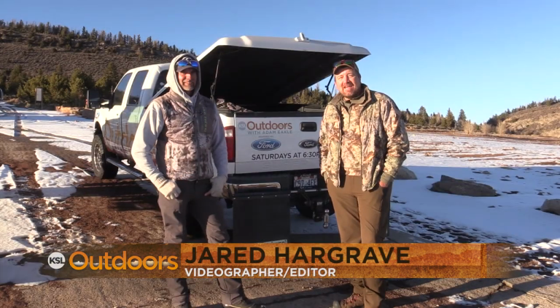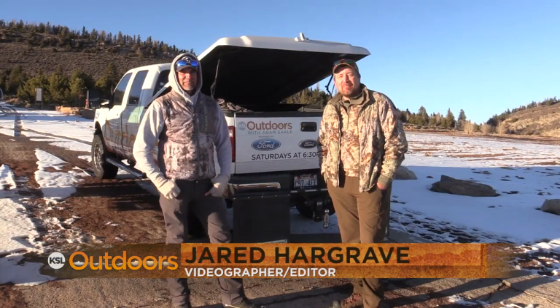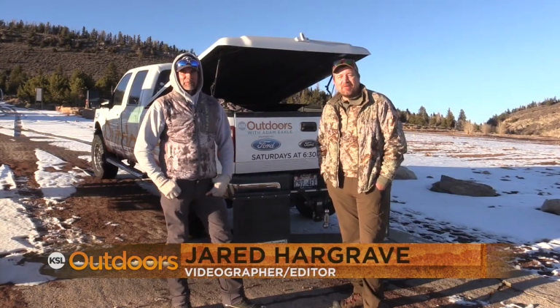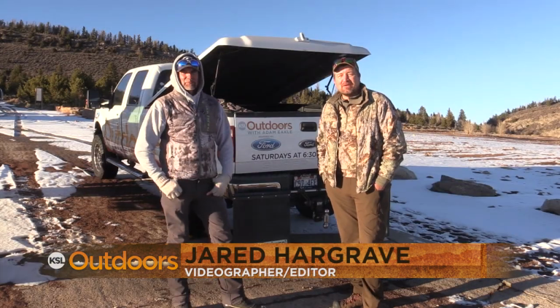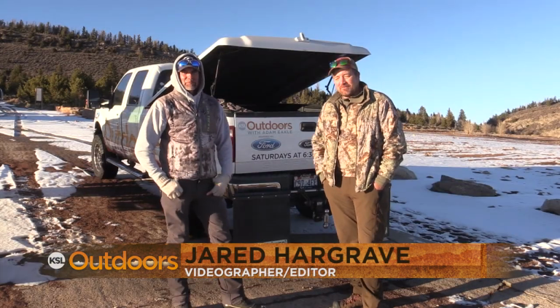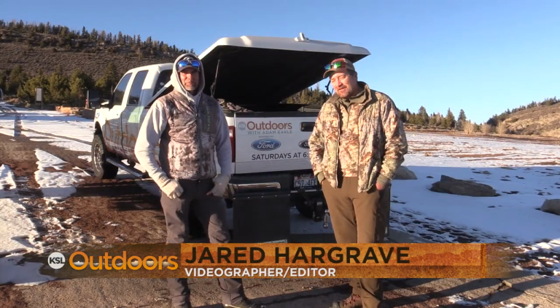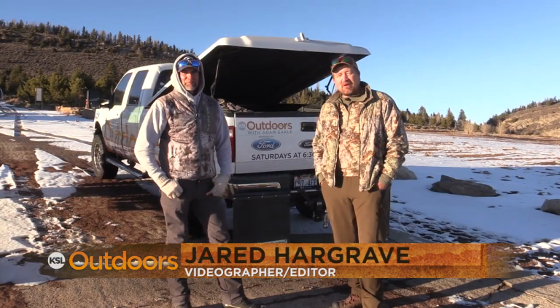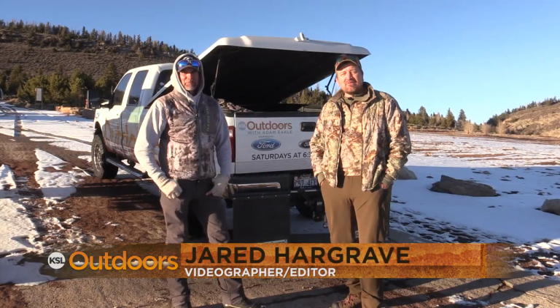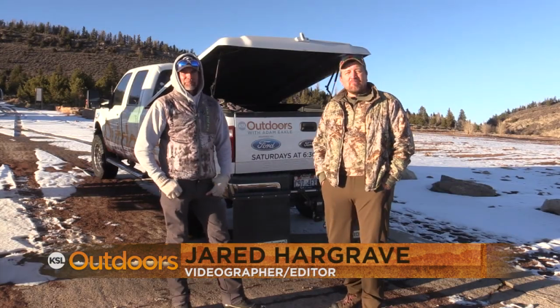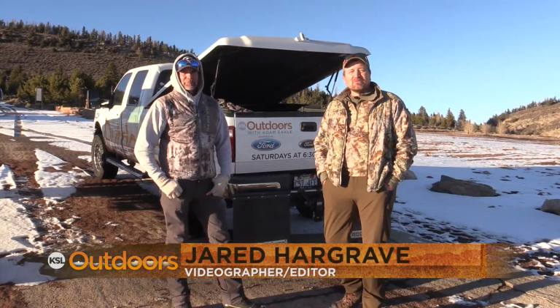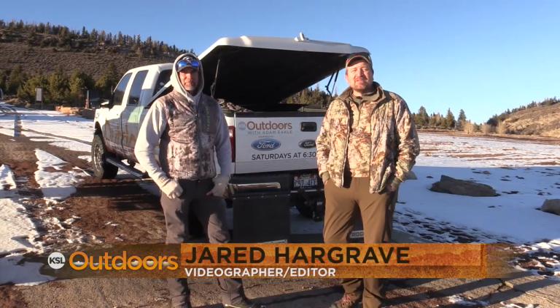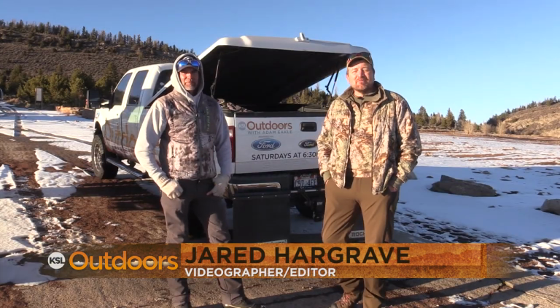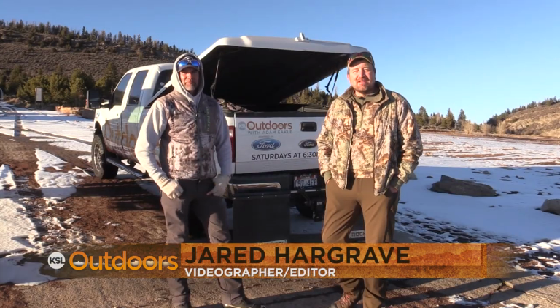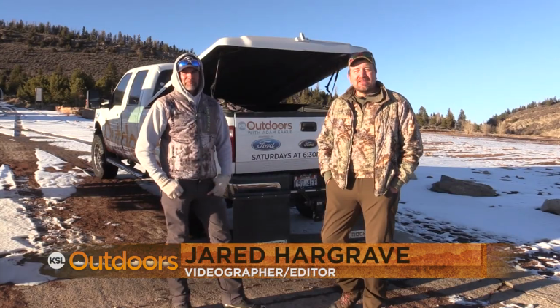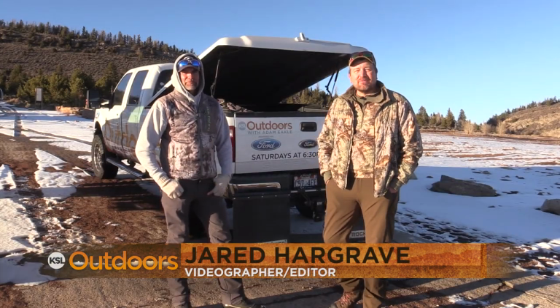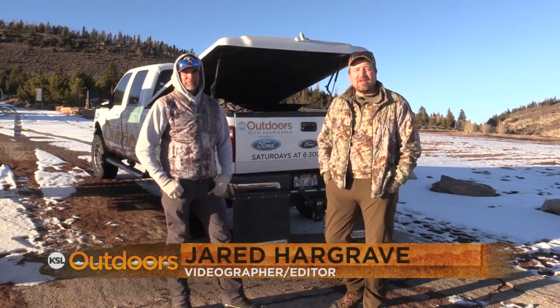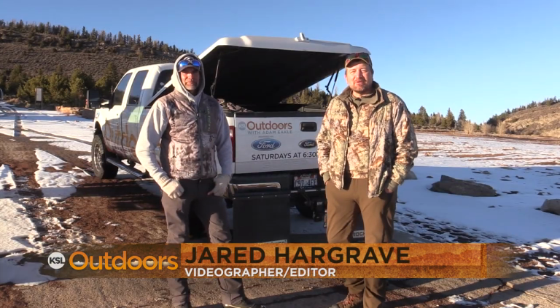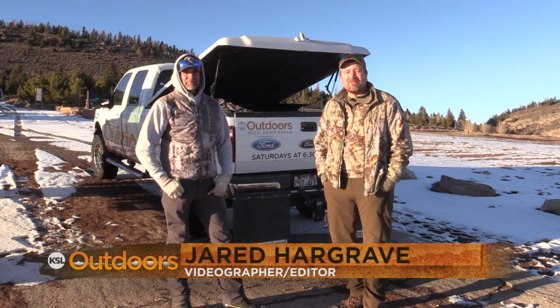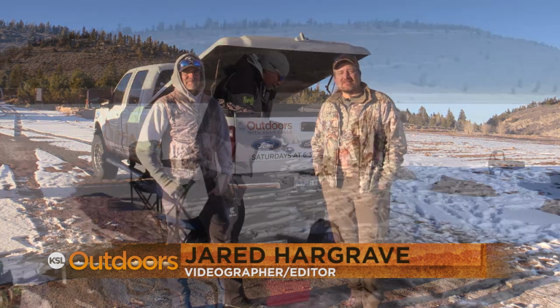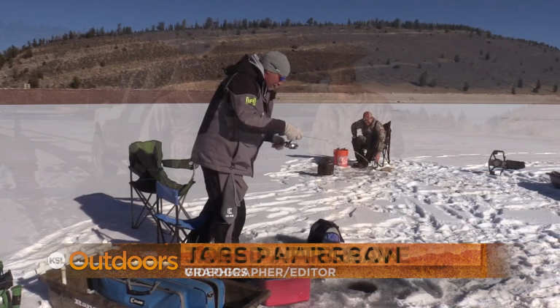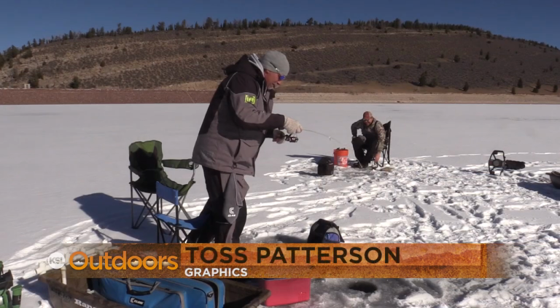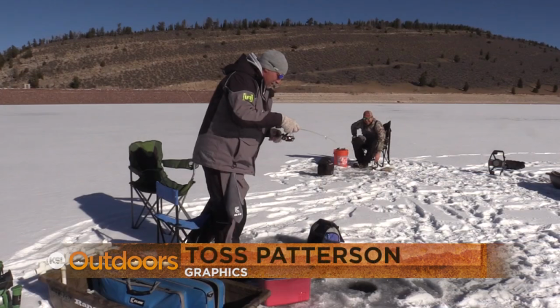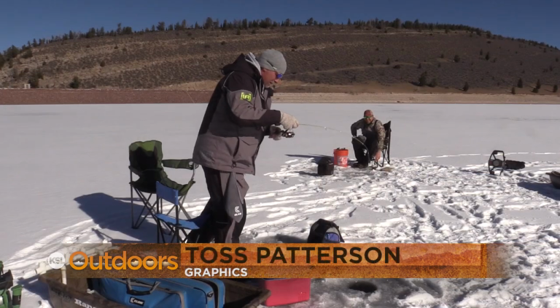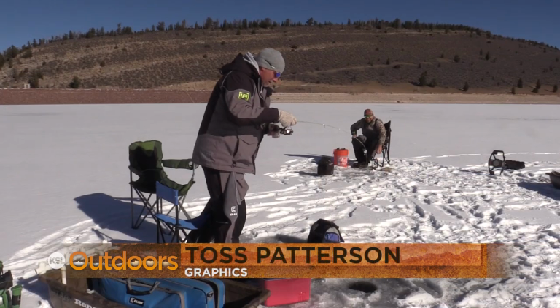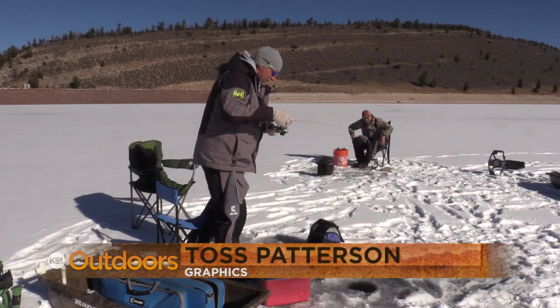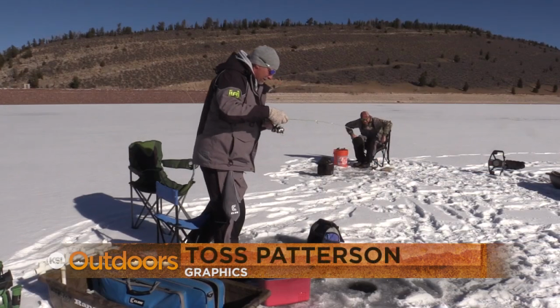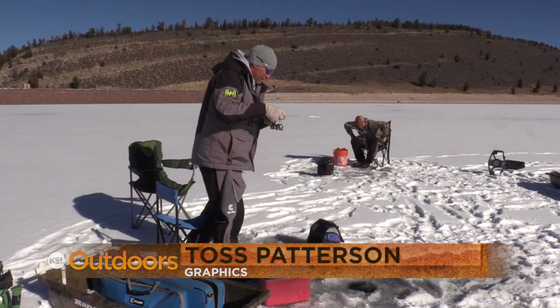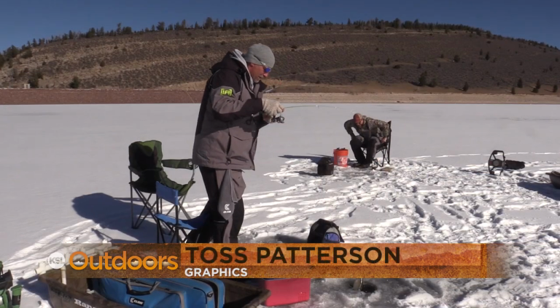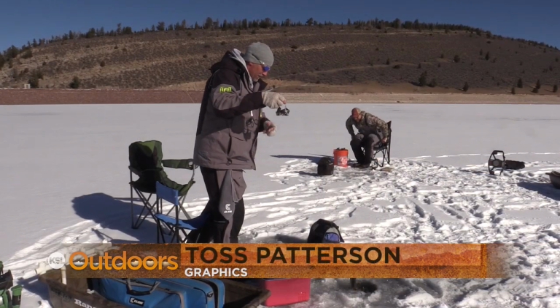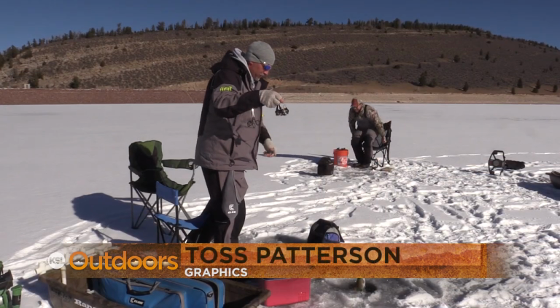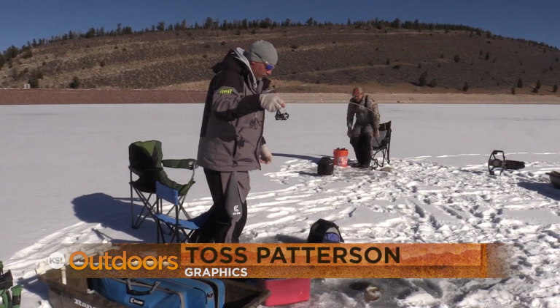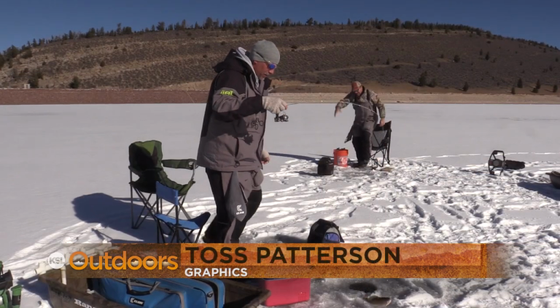I'm Adam Meikle with my good buddy Ryan Mosley, reminding you to get out with your family and friends and make some memories outdoors. We'll see you next weekend.